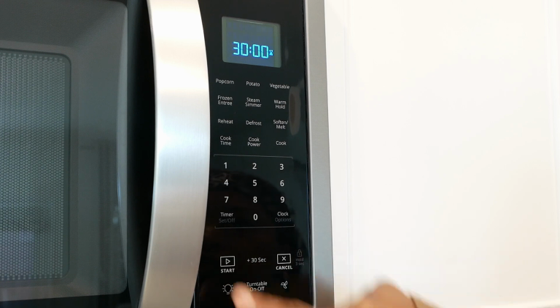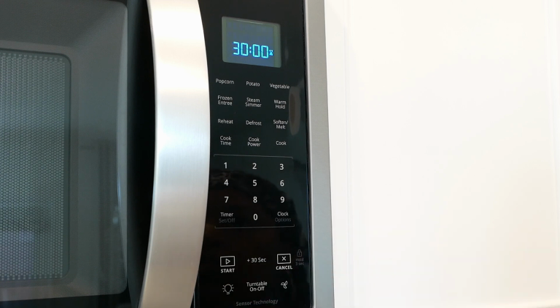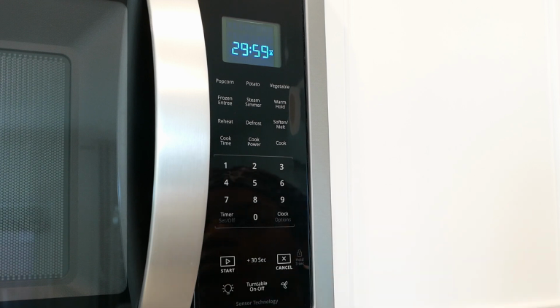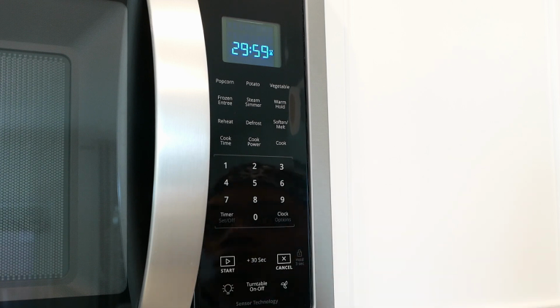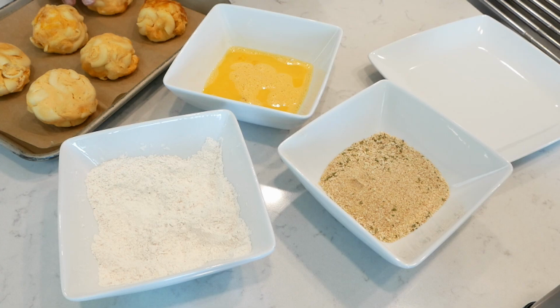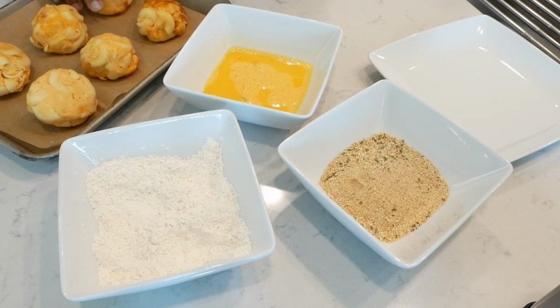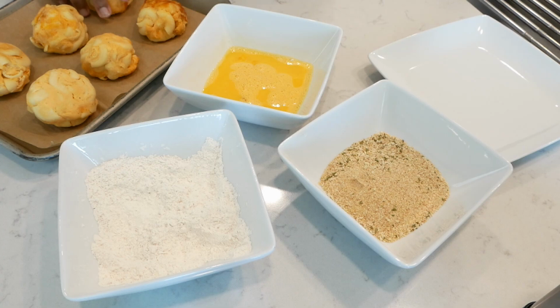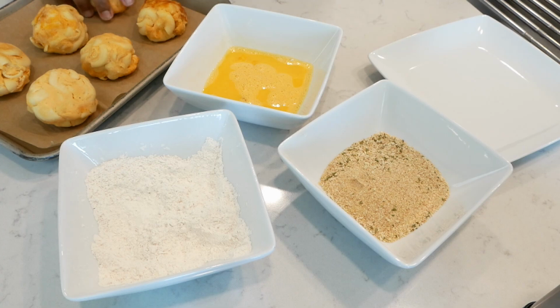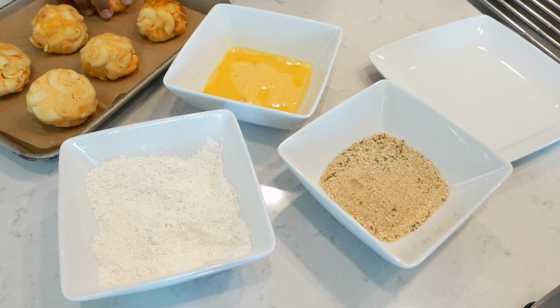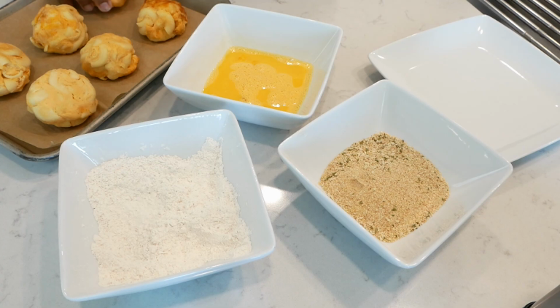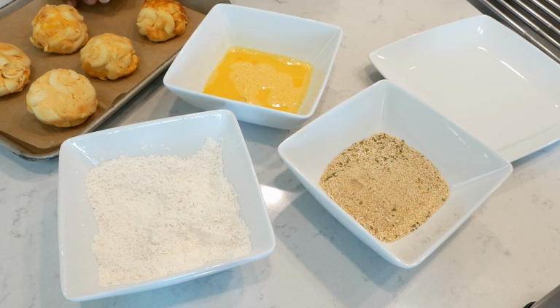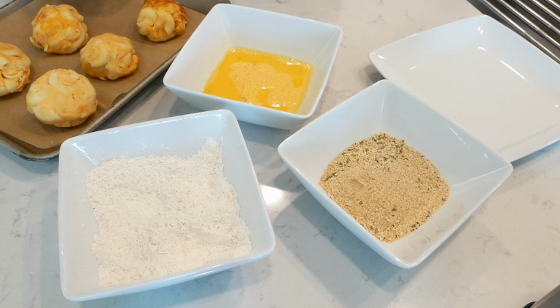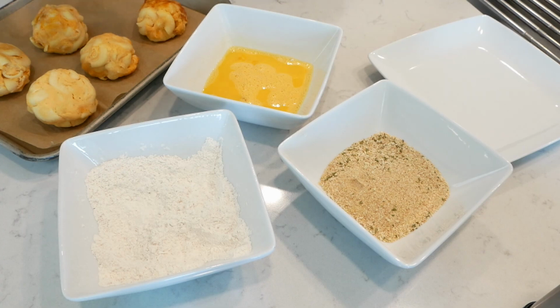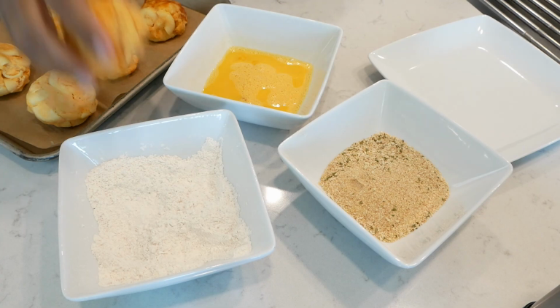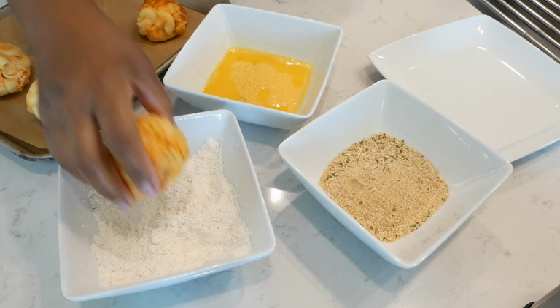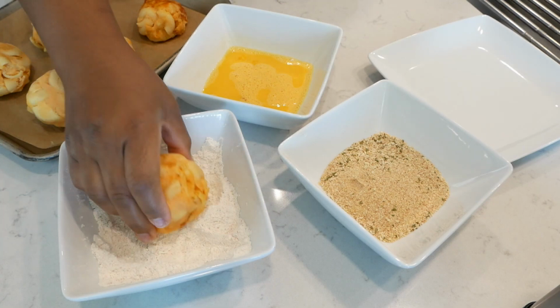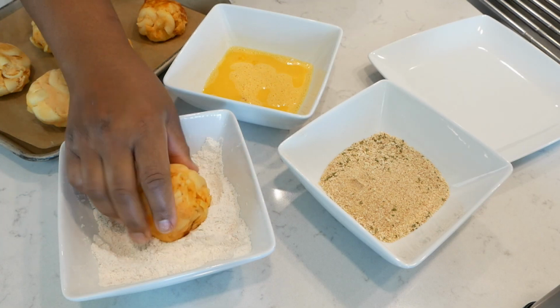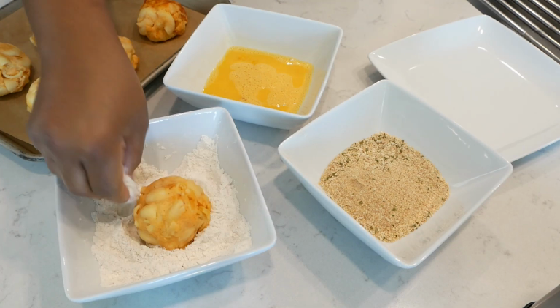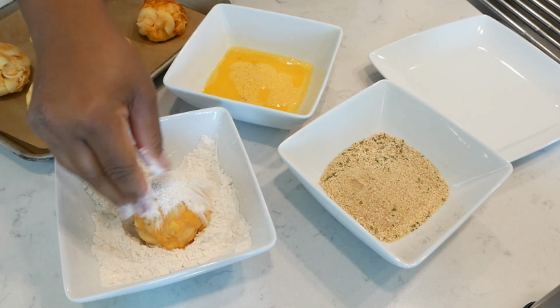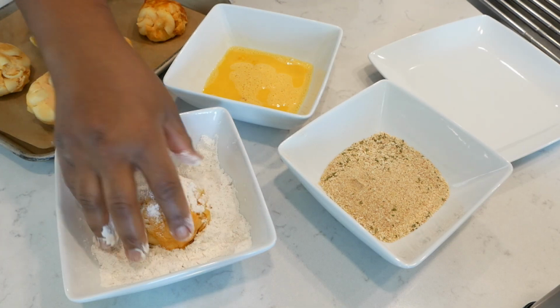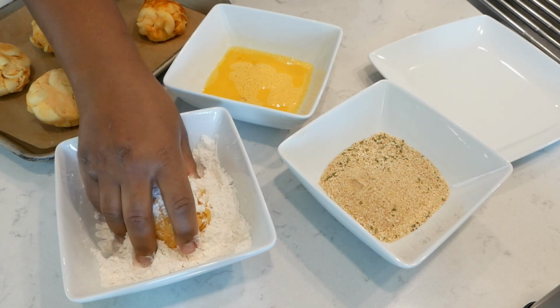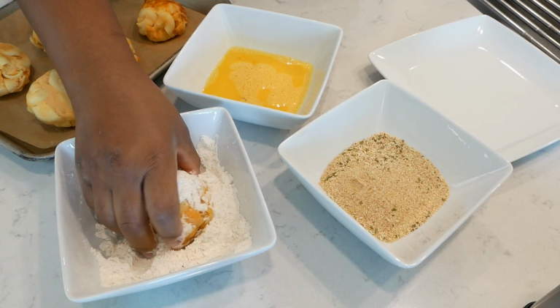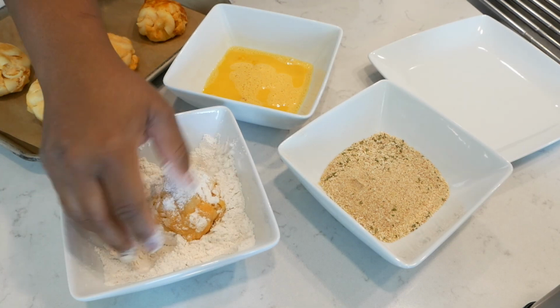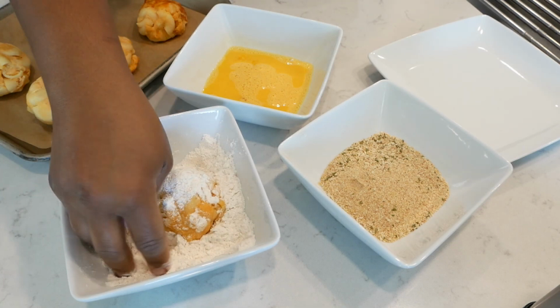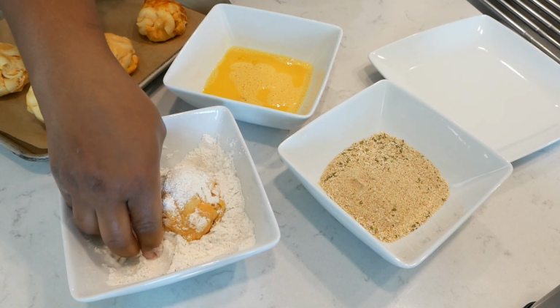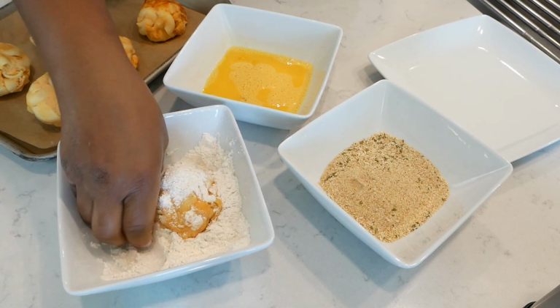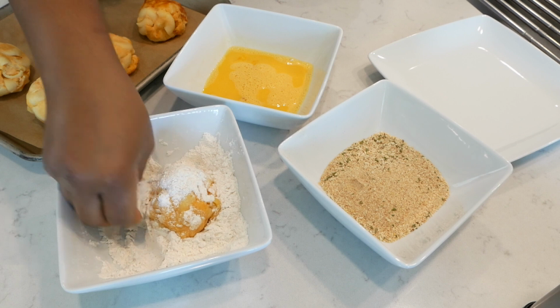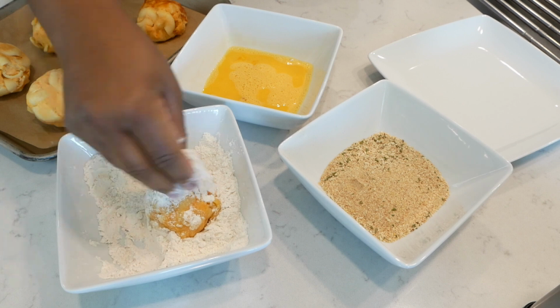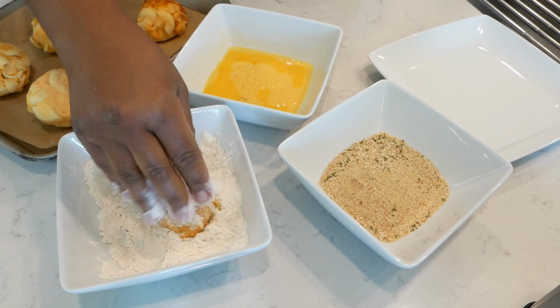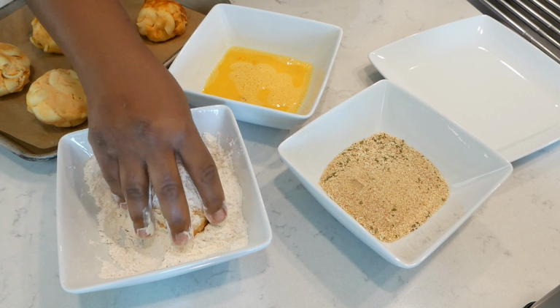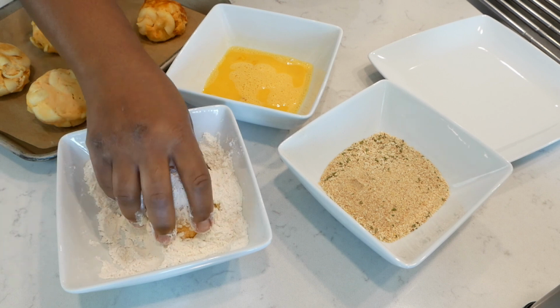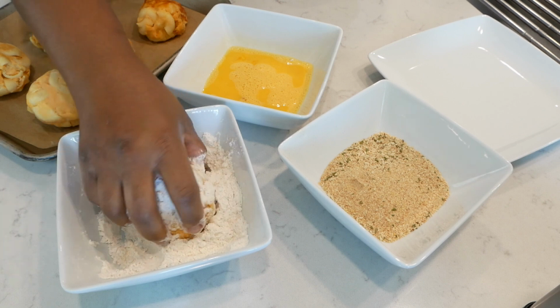After 30 minutes, make sure you let them thaw for five to seven minutes before you begin the breading.